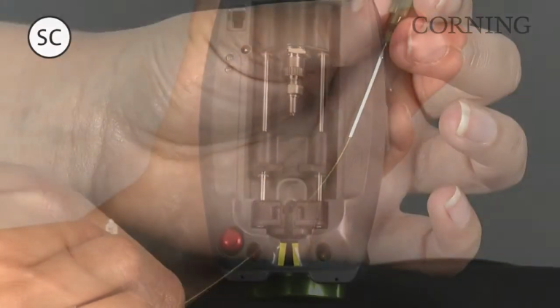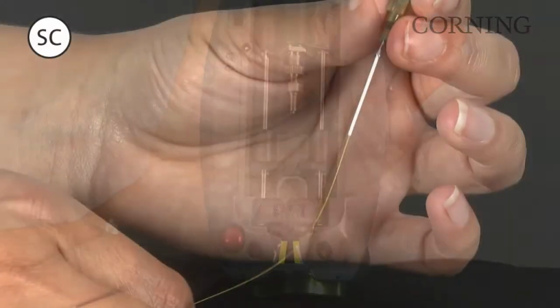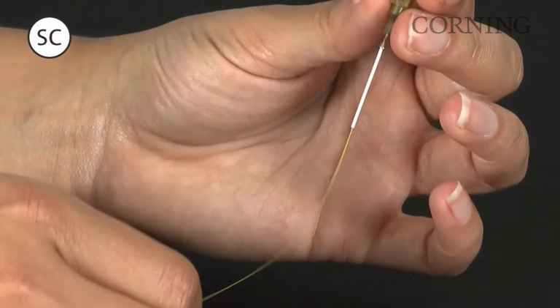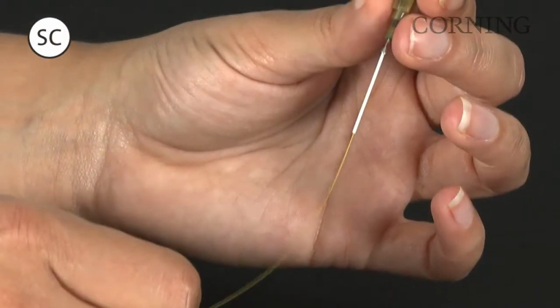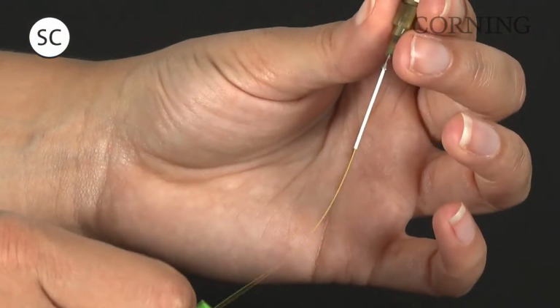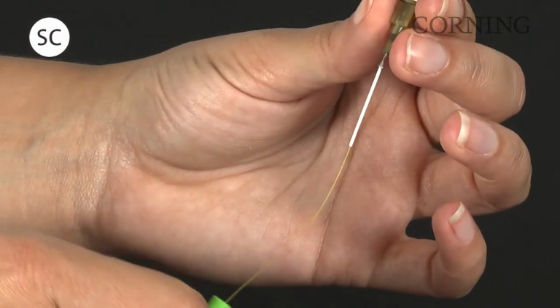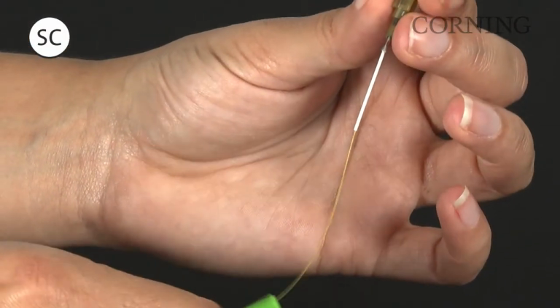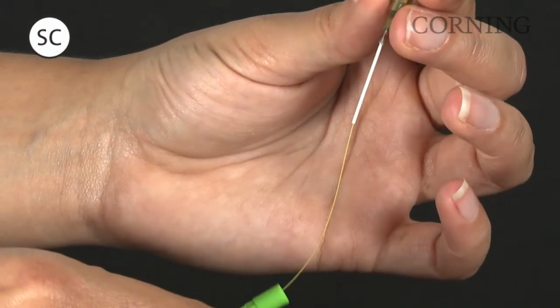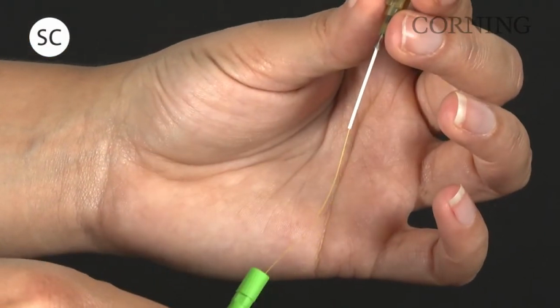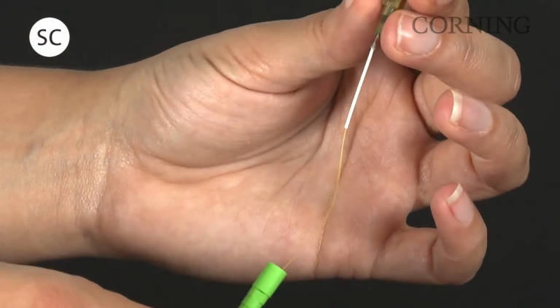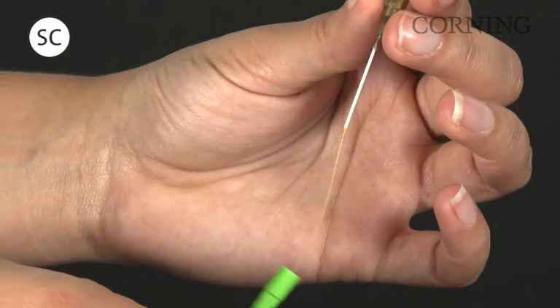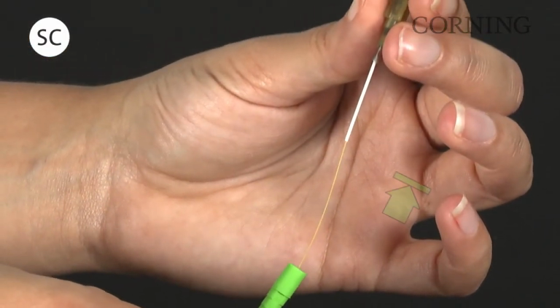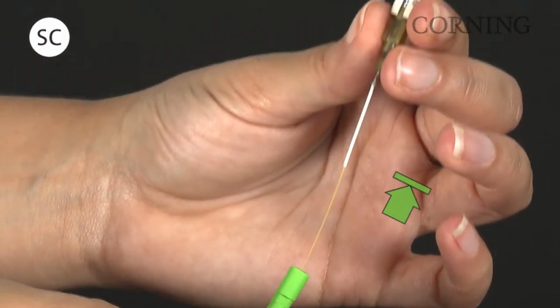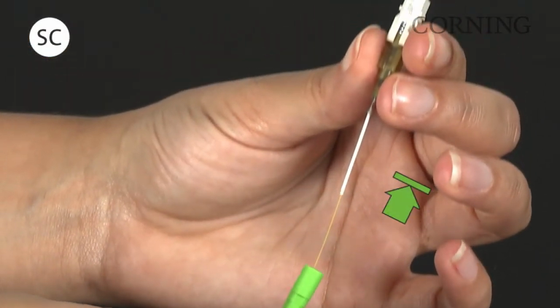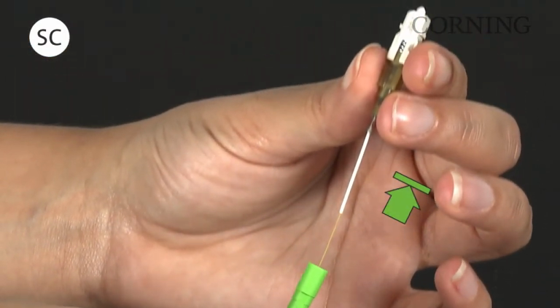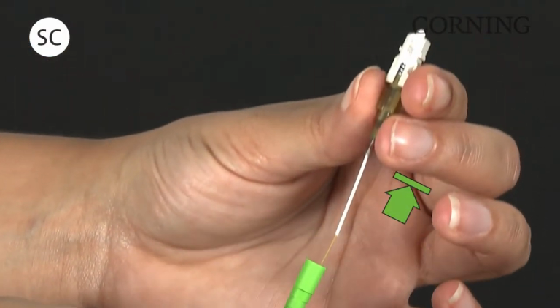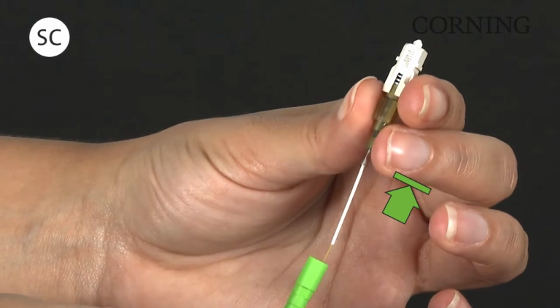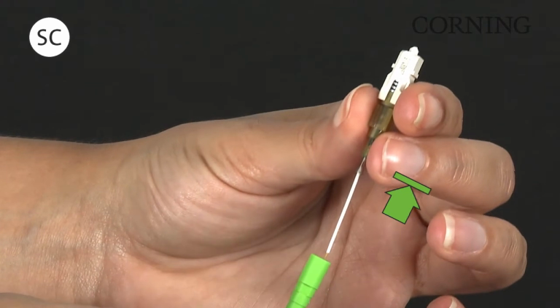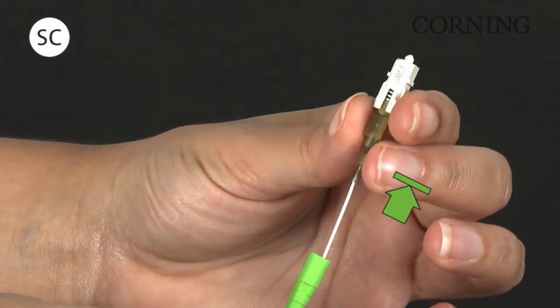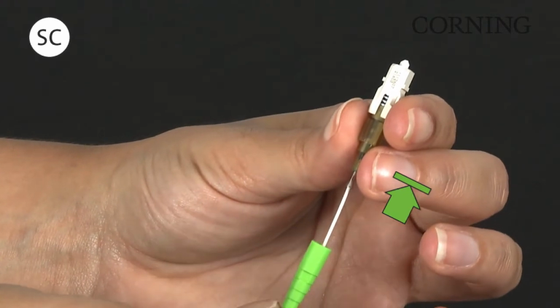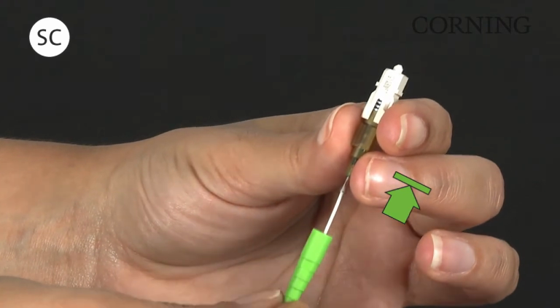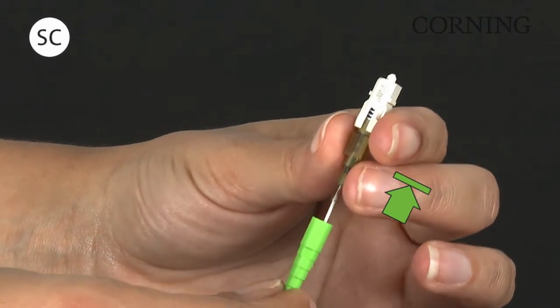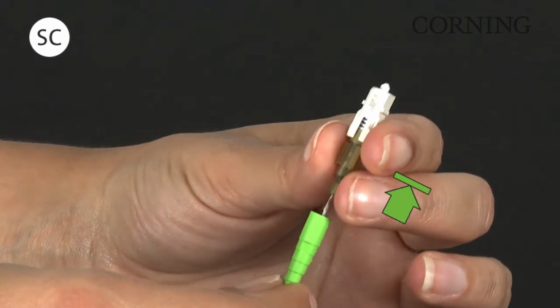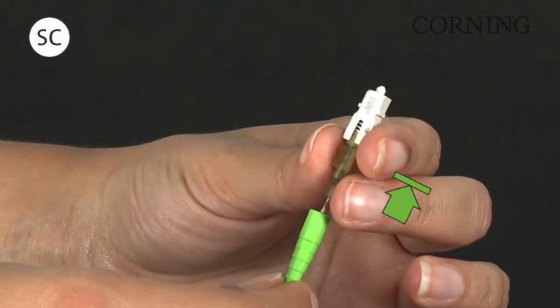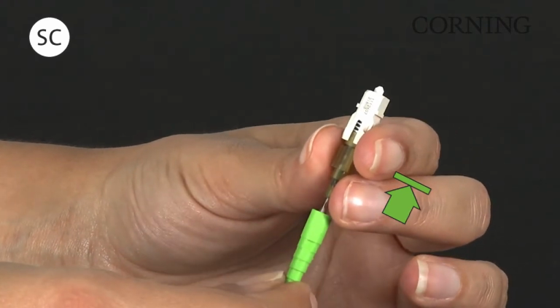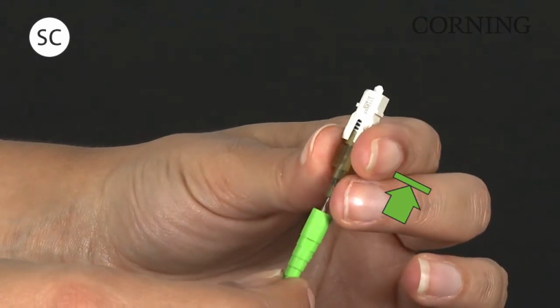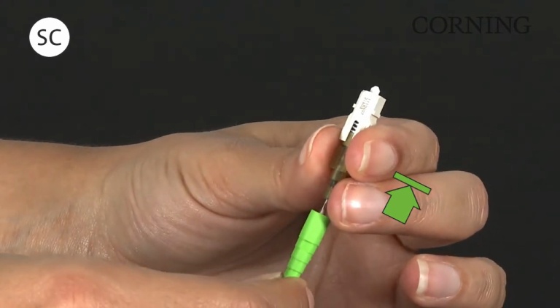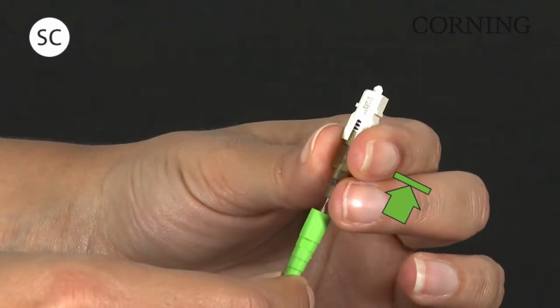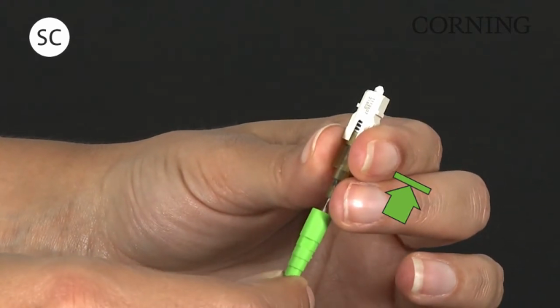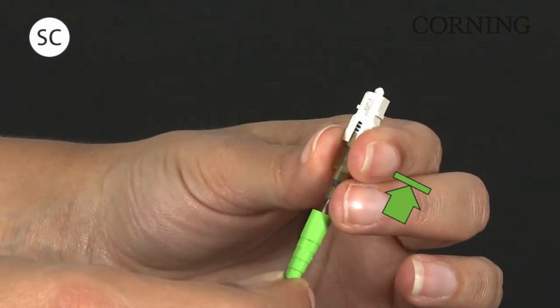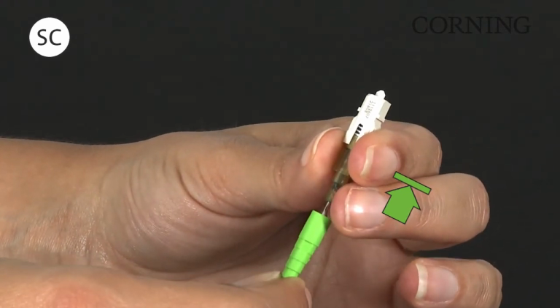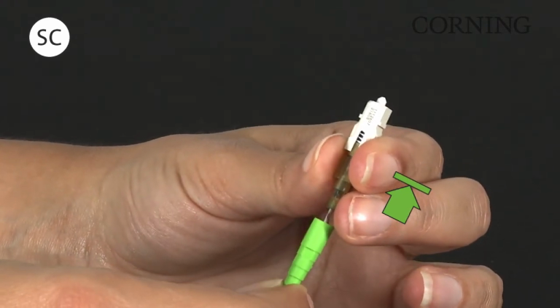Gently push the boot onto the connector lead-in tube until a positive stop is reached. Slight resistance is normal.